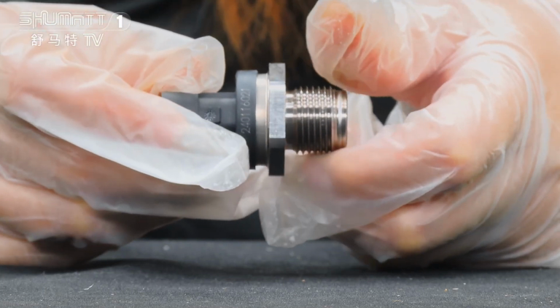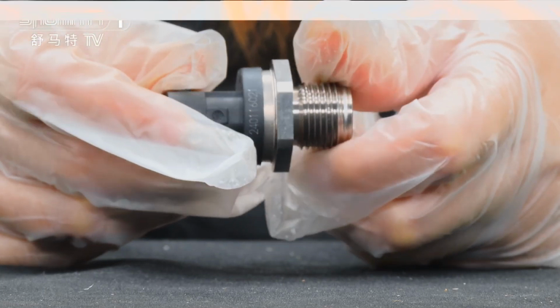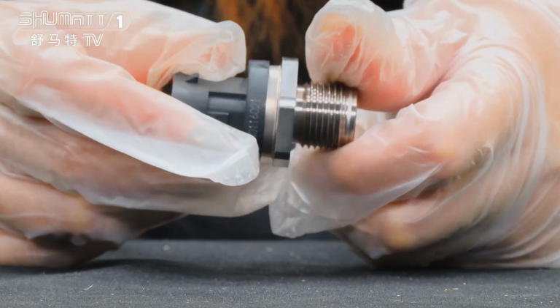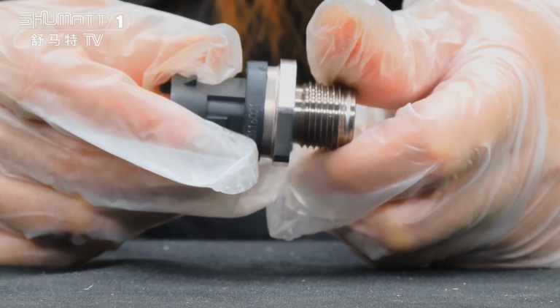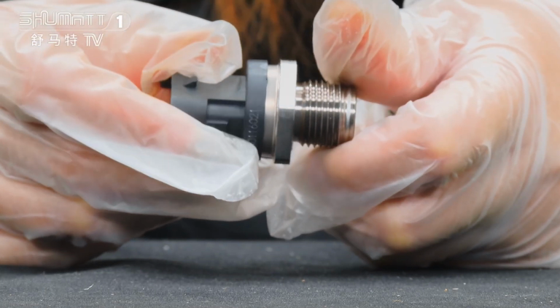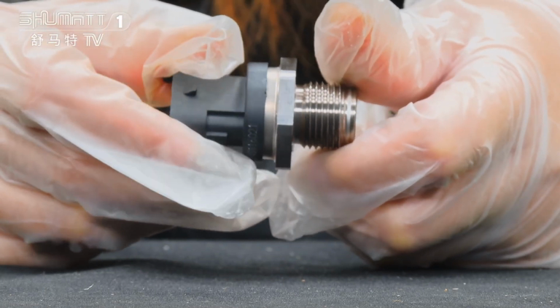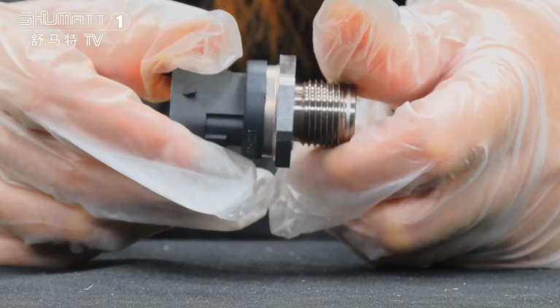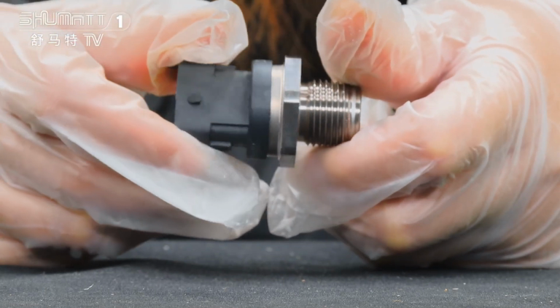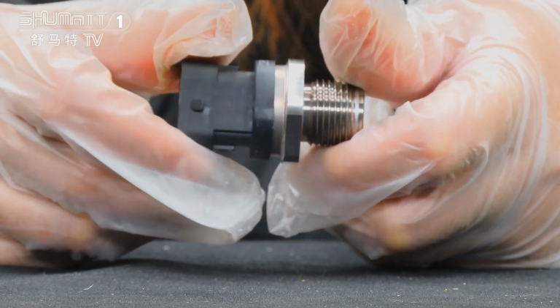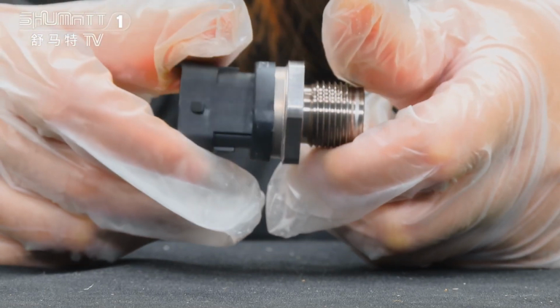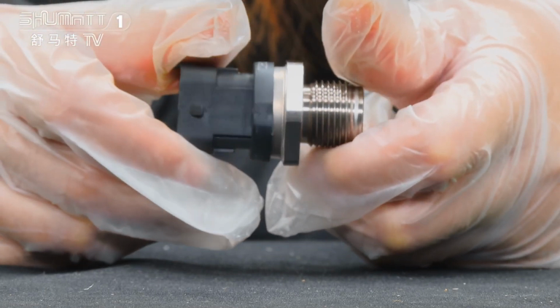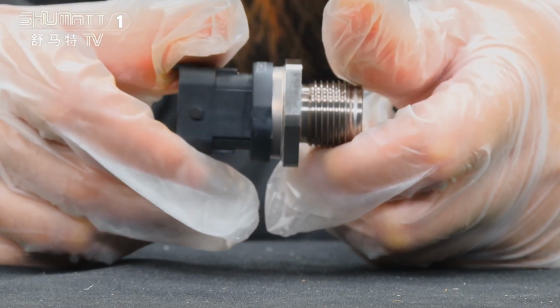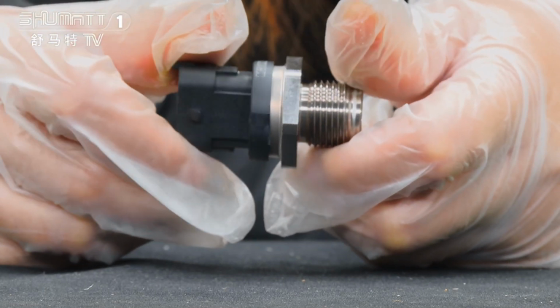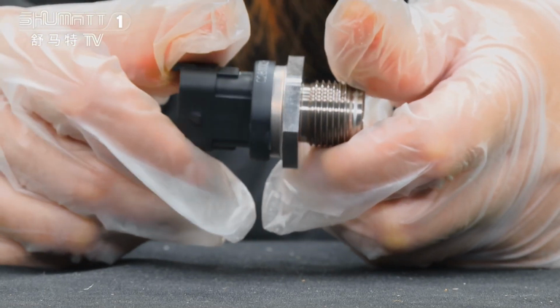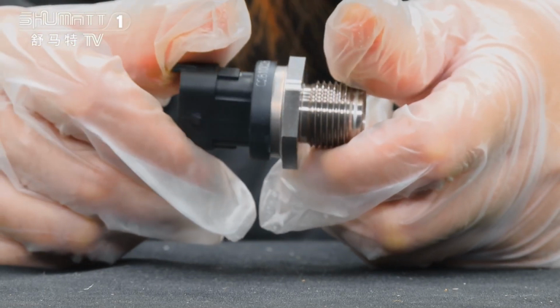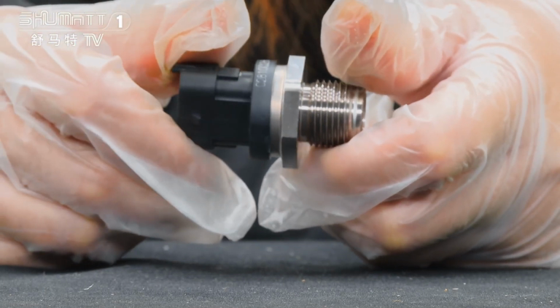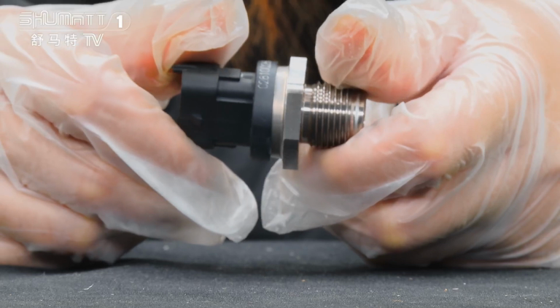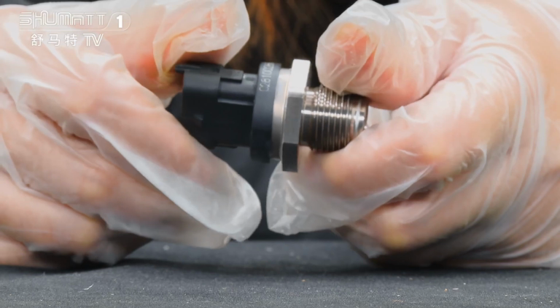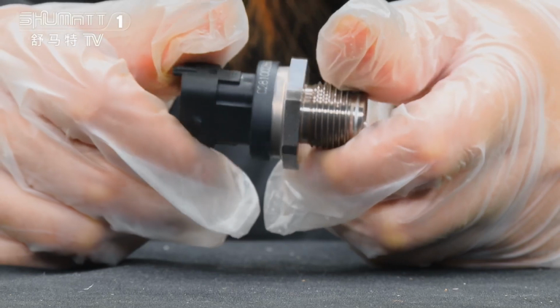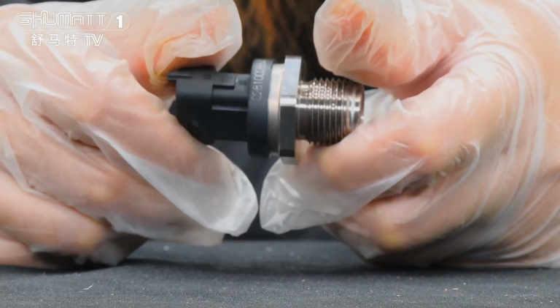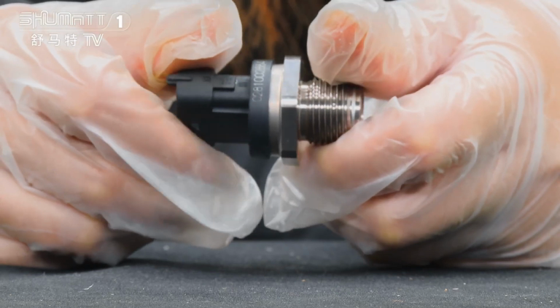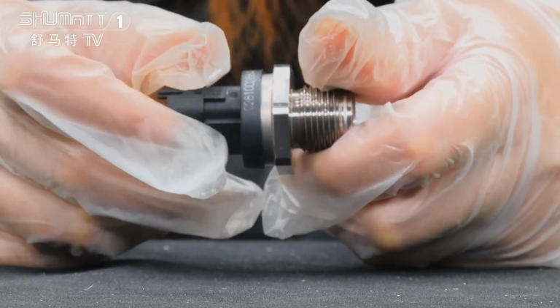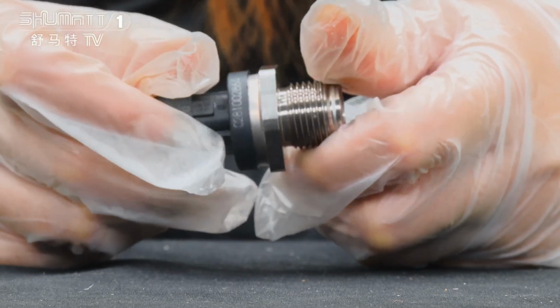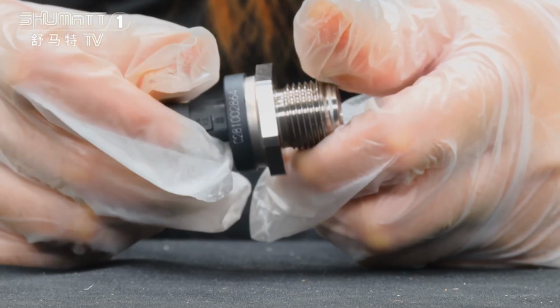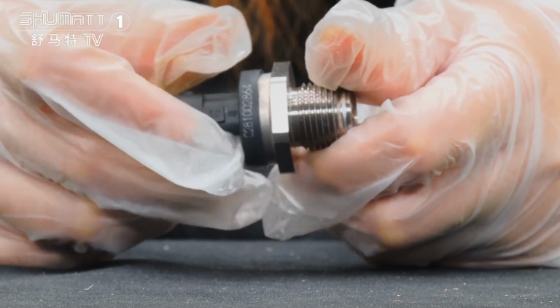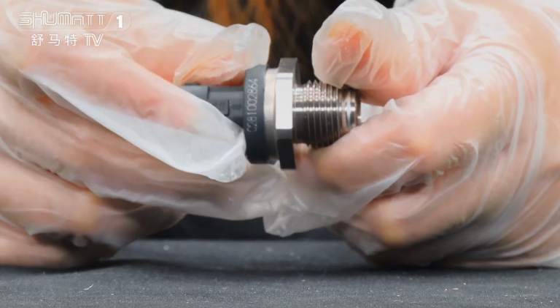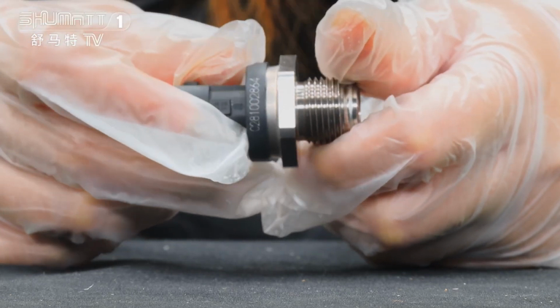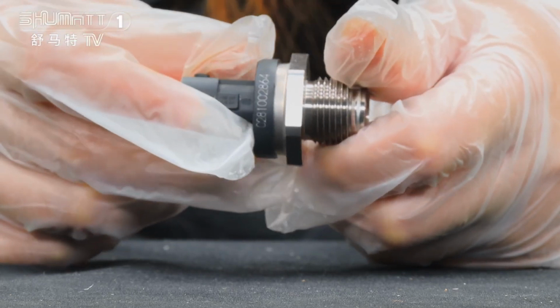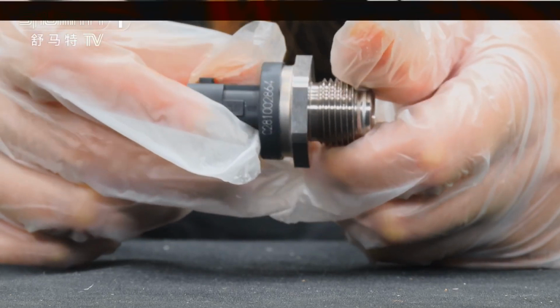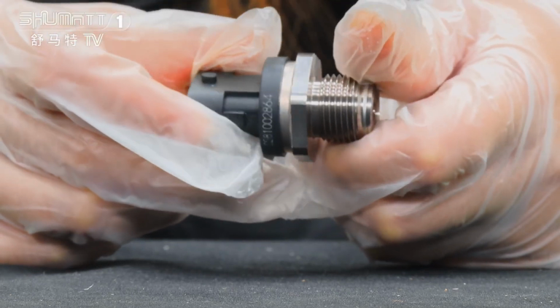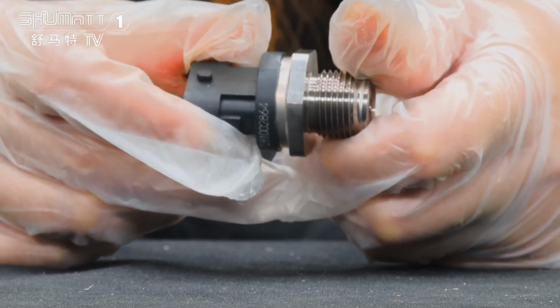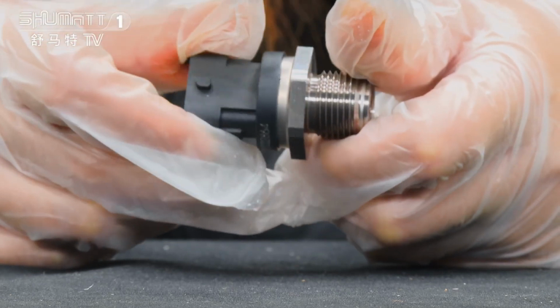Except for good after-sales service, Shumatt also conducts product tests including pressure, seasoning, temperature, and pressure tests.